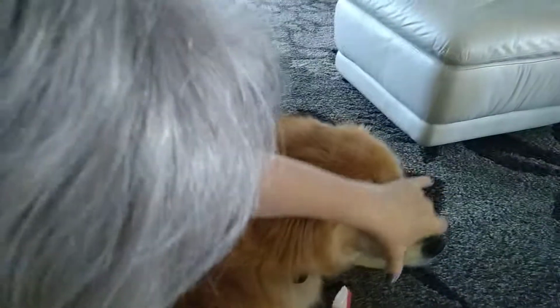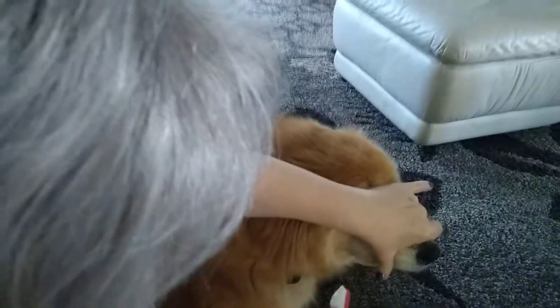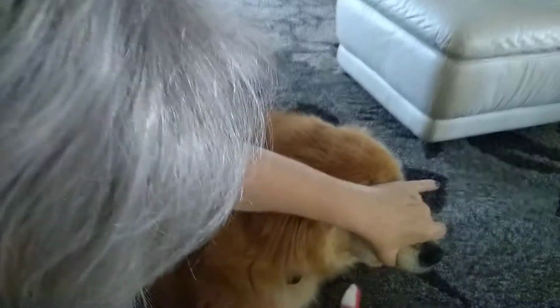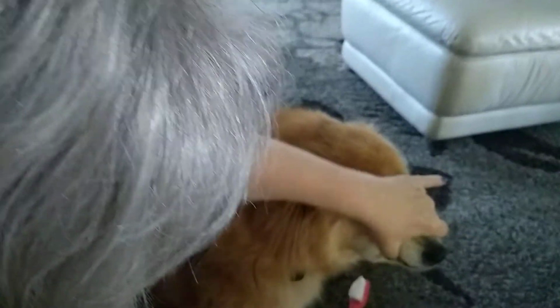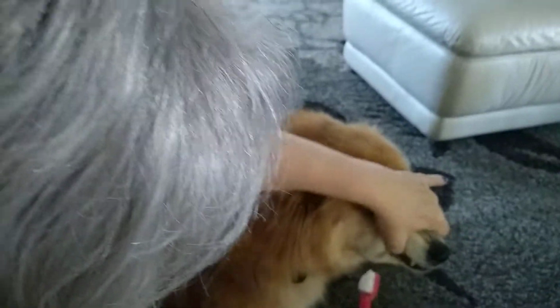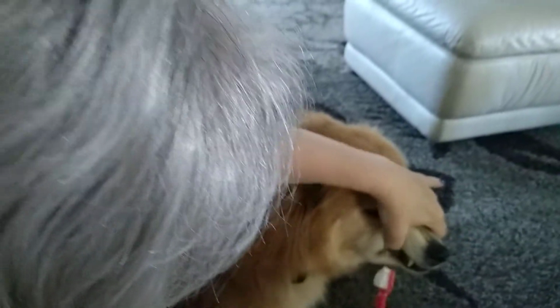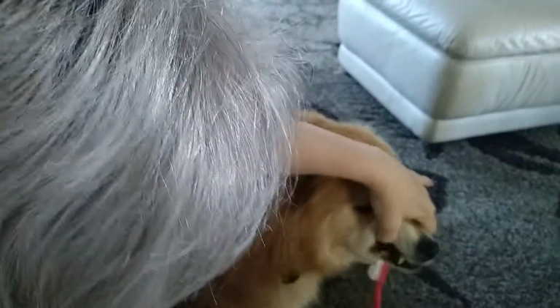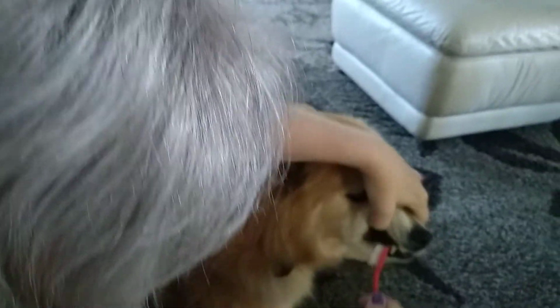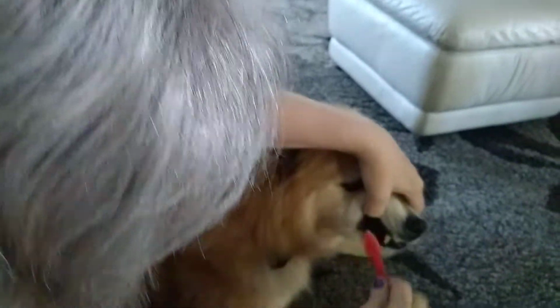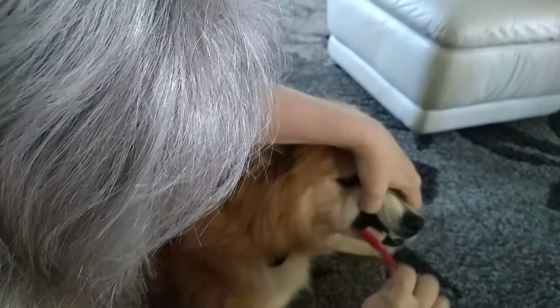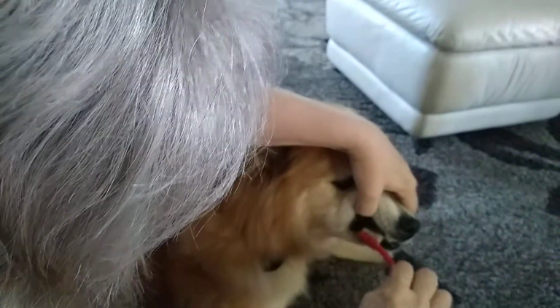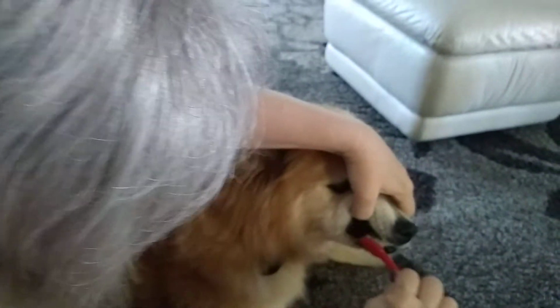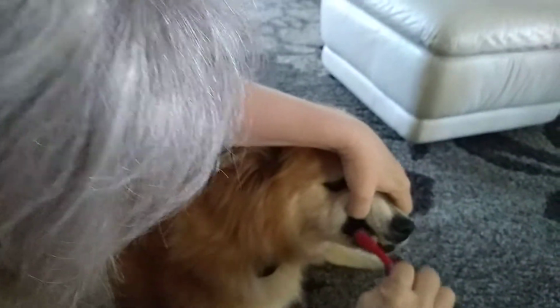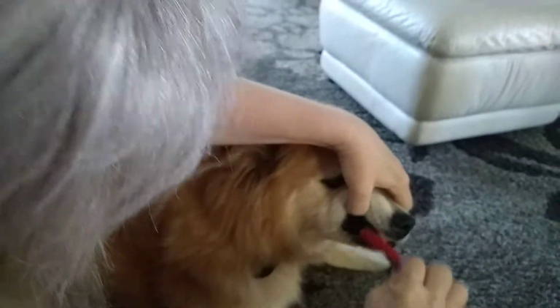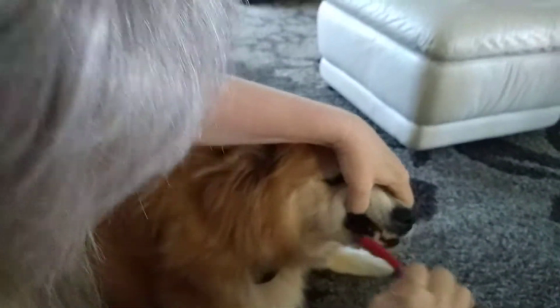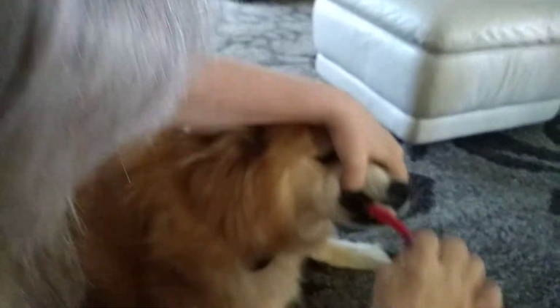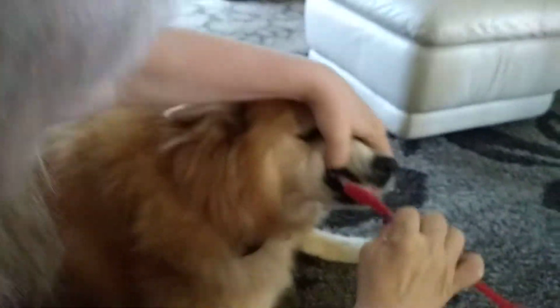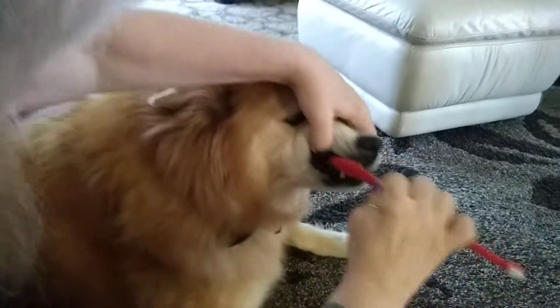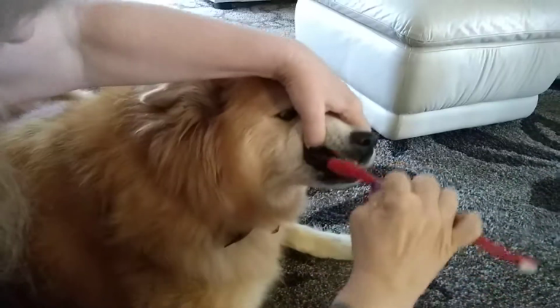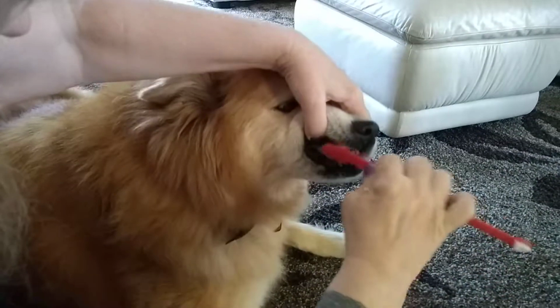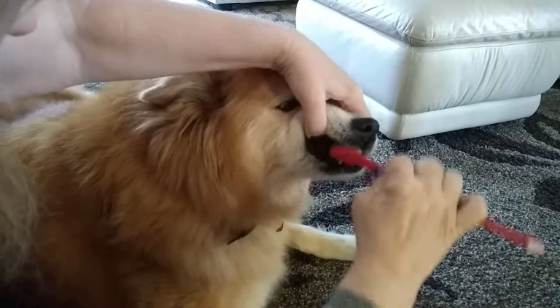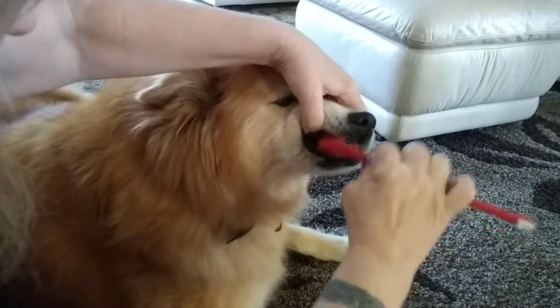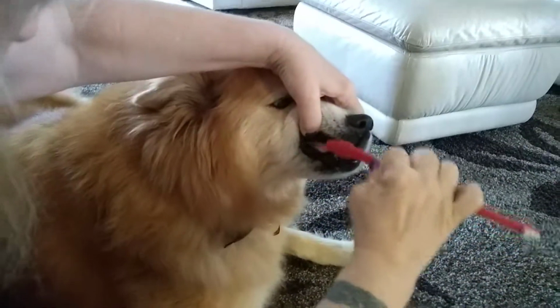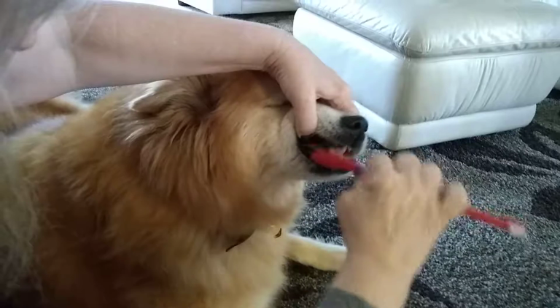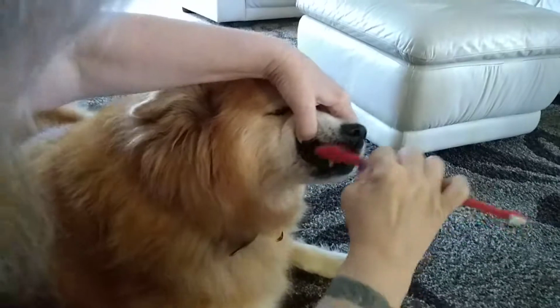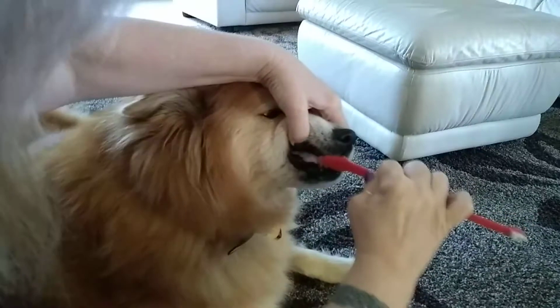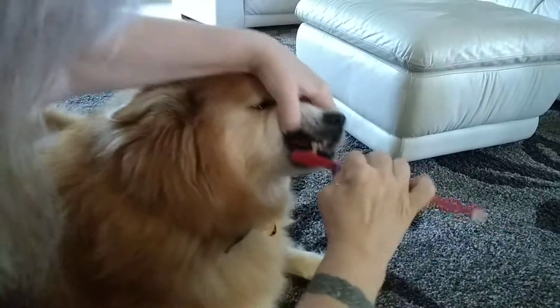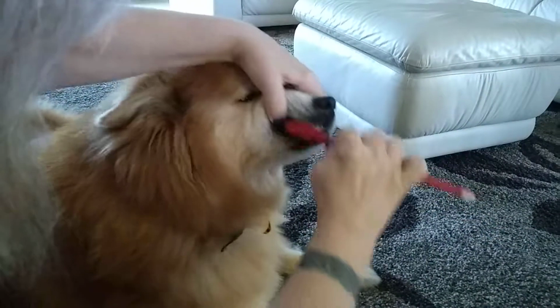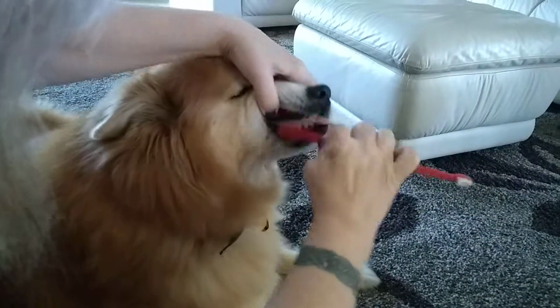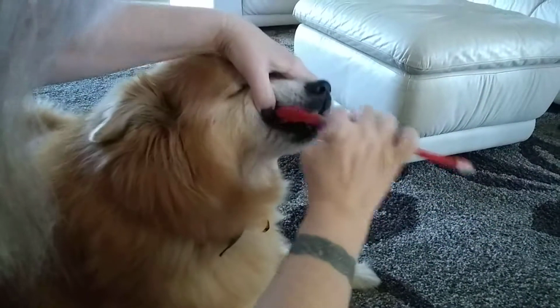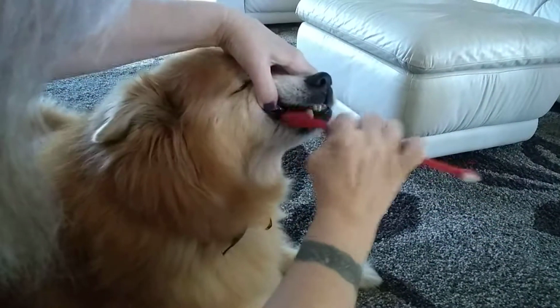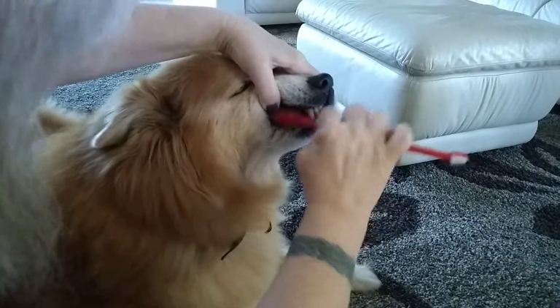Excuse me sweetie, let me just get in here and polish those teeth first, going in nice circular motions.